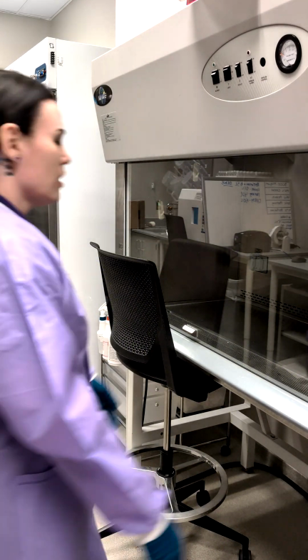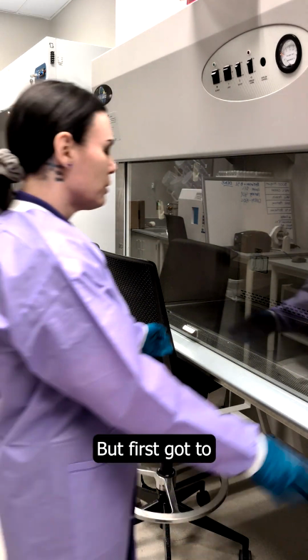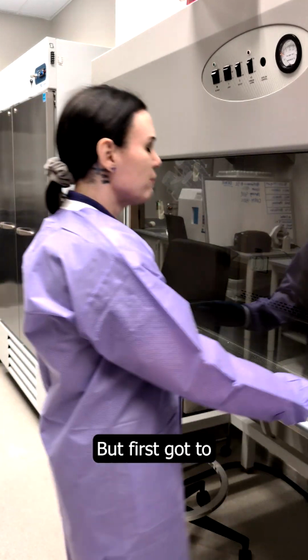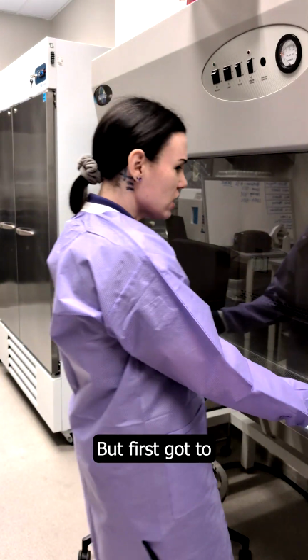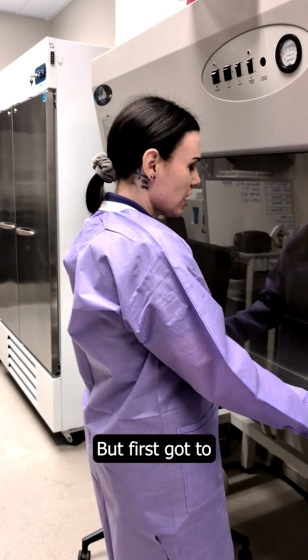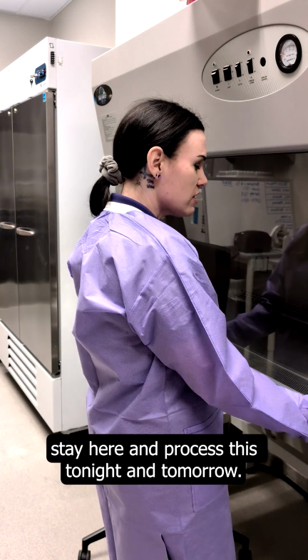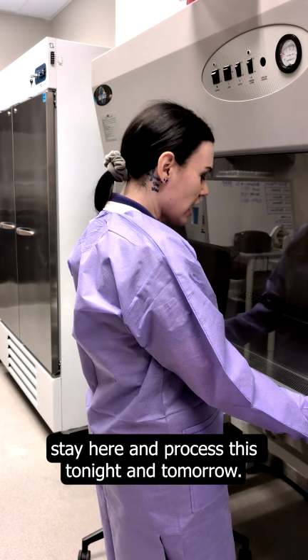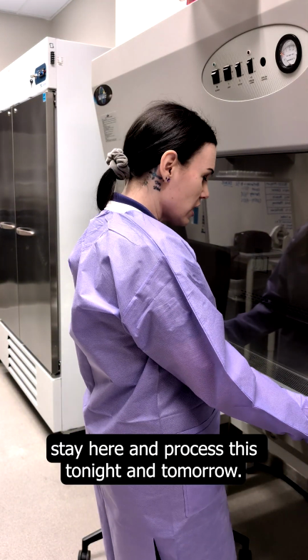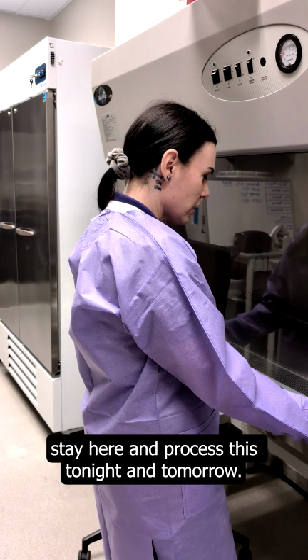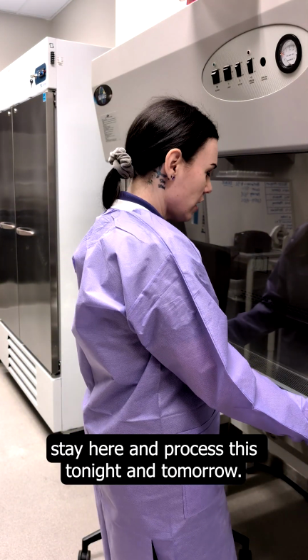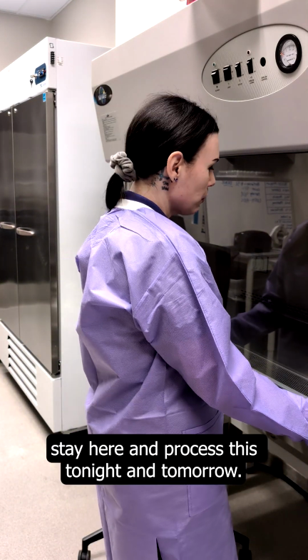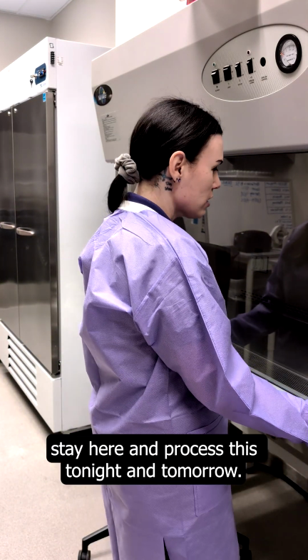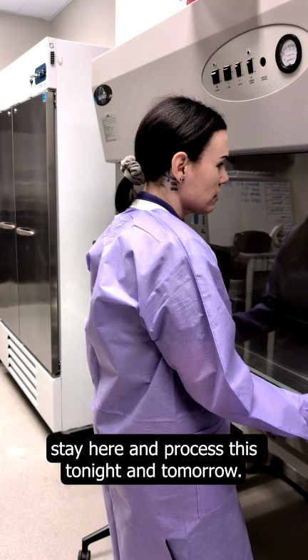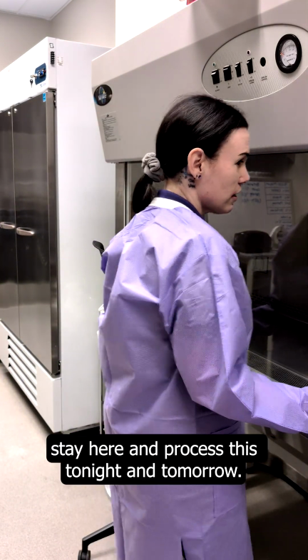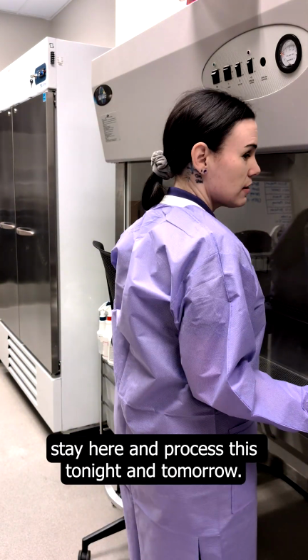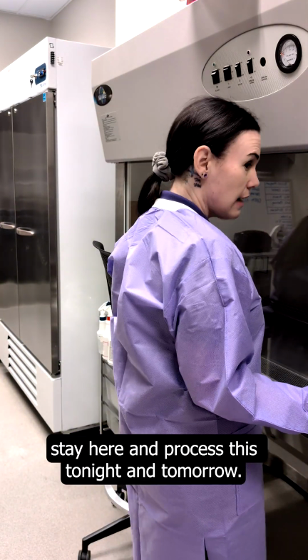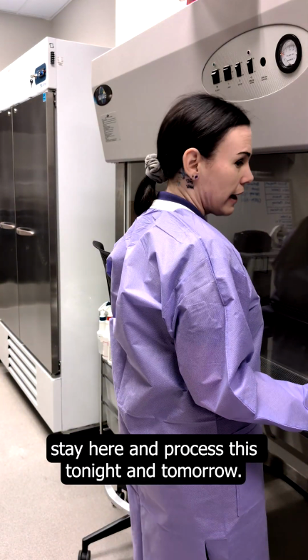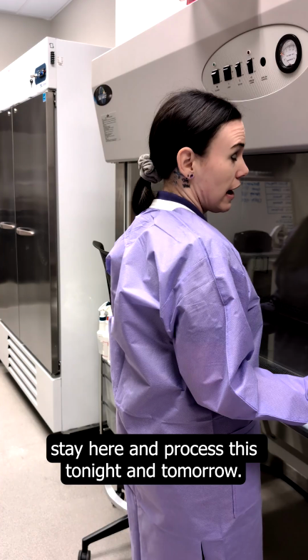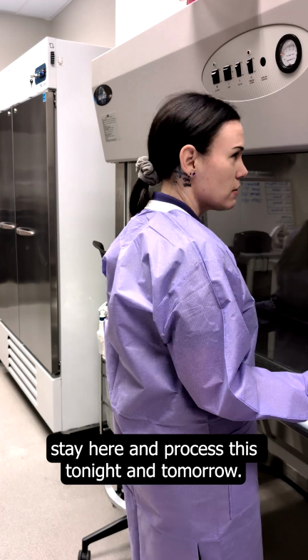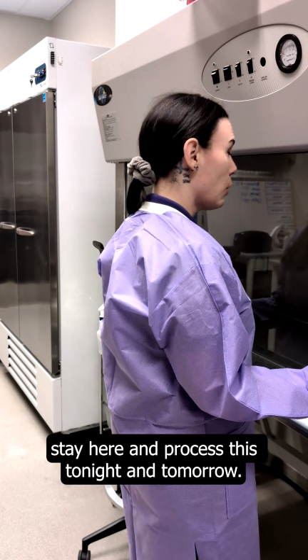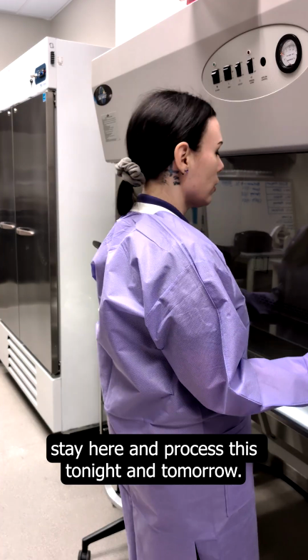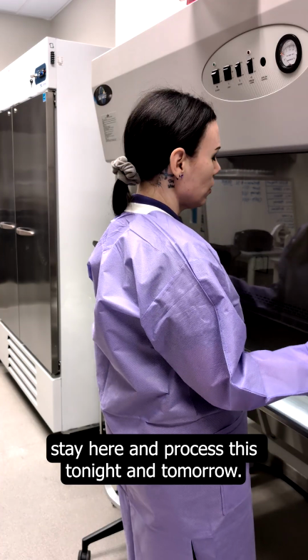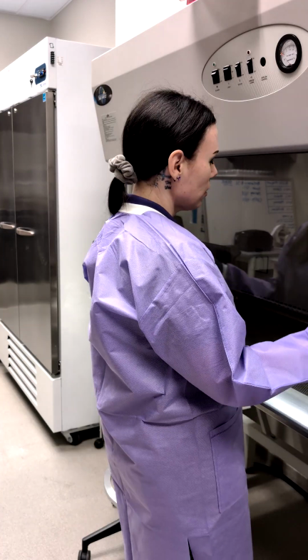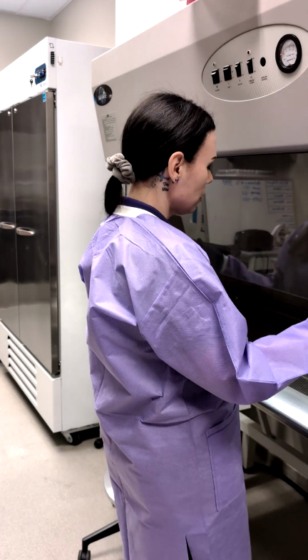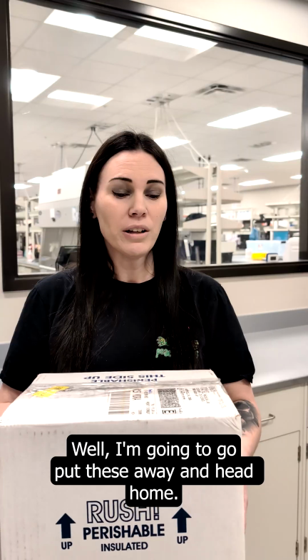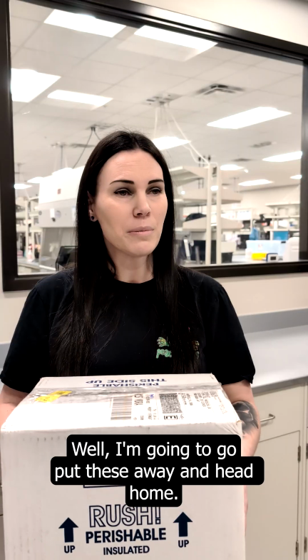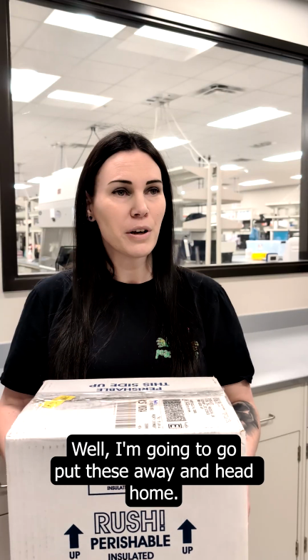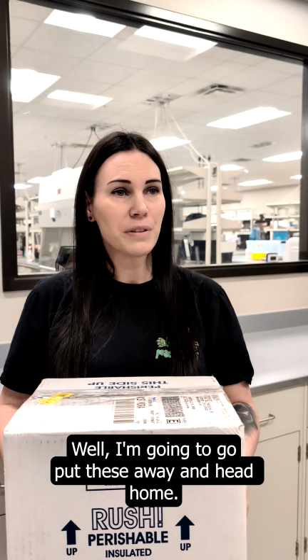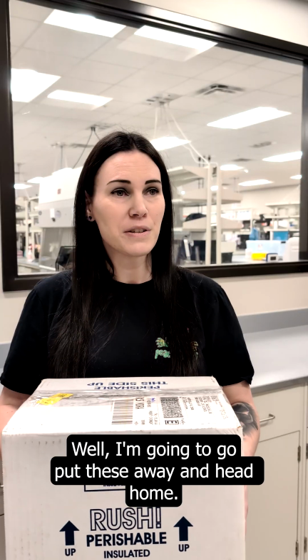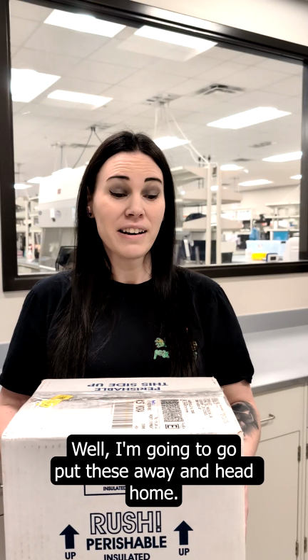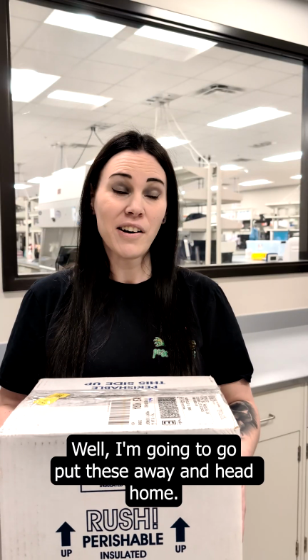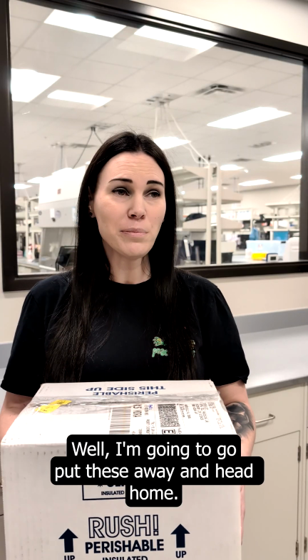But first, I'm going to stay here and process this tonight and tomorrow. Well, I'm gonna go put these away and head home.